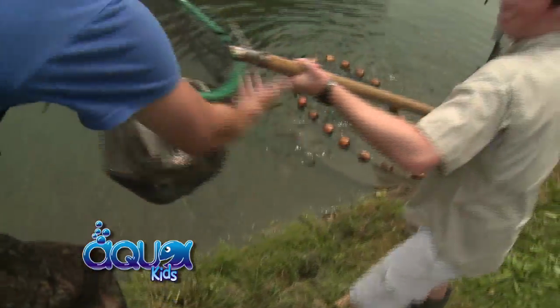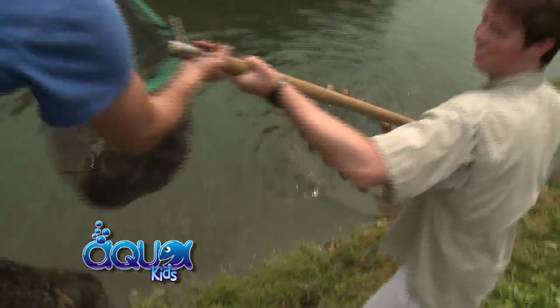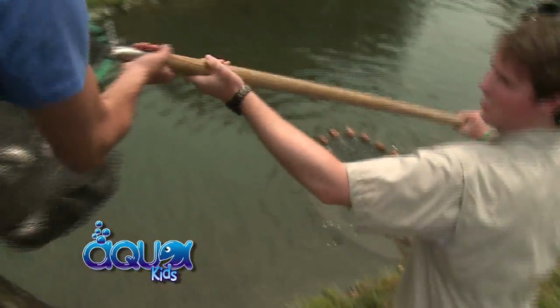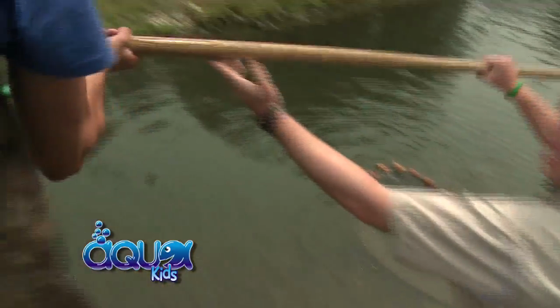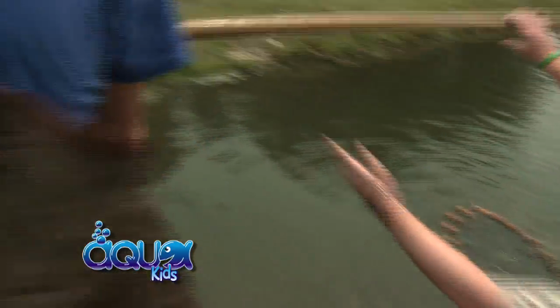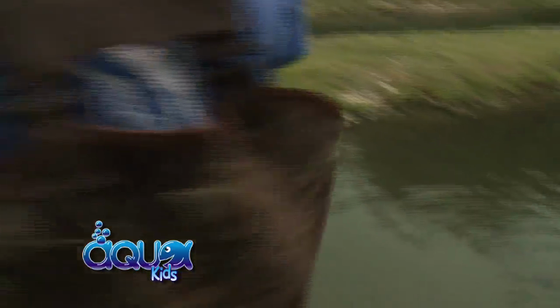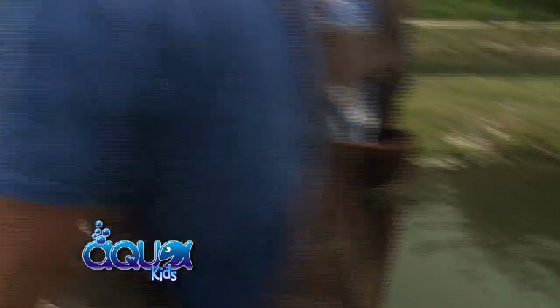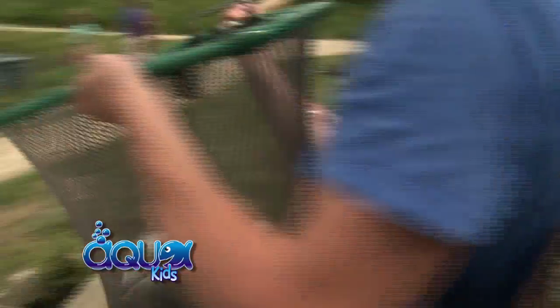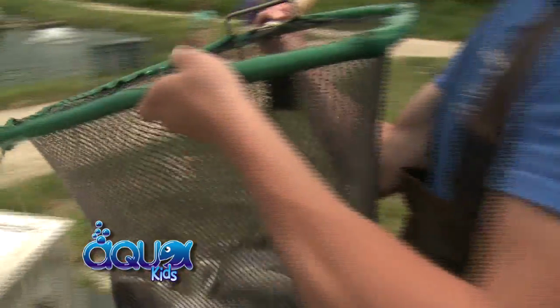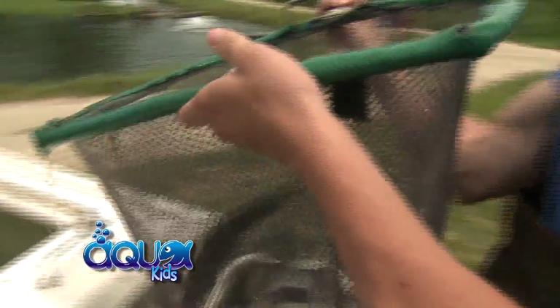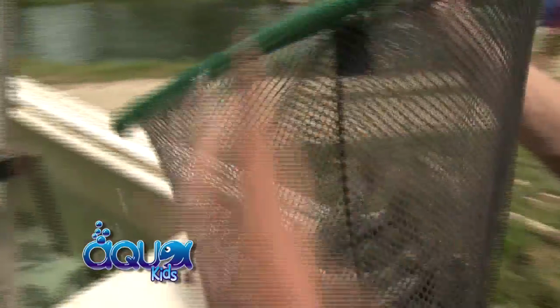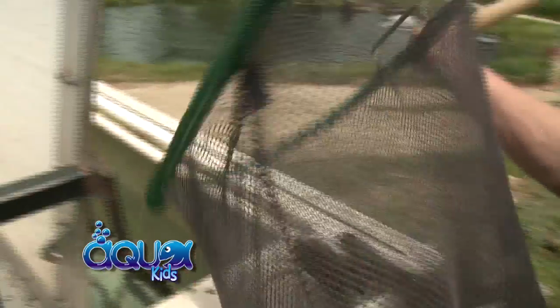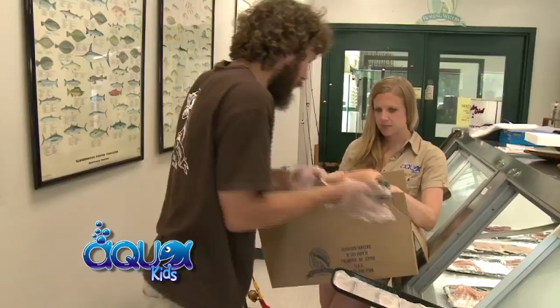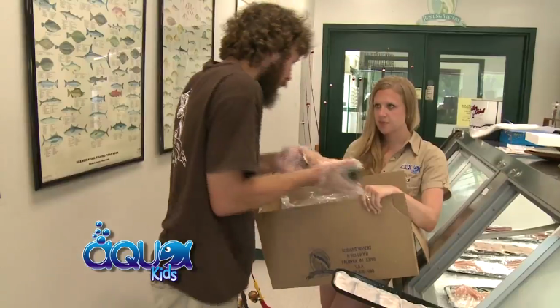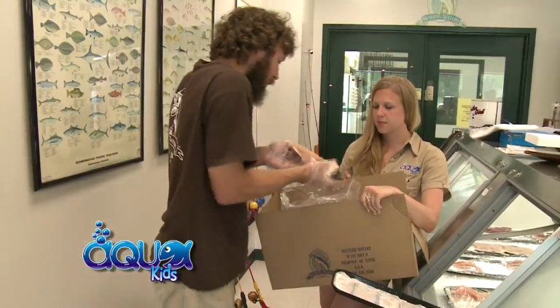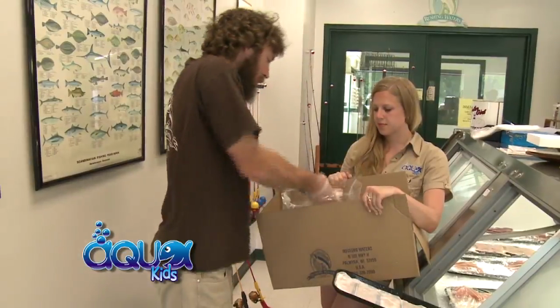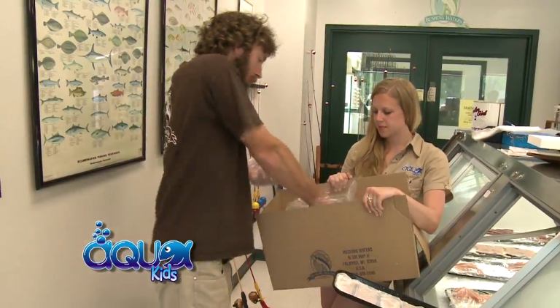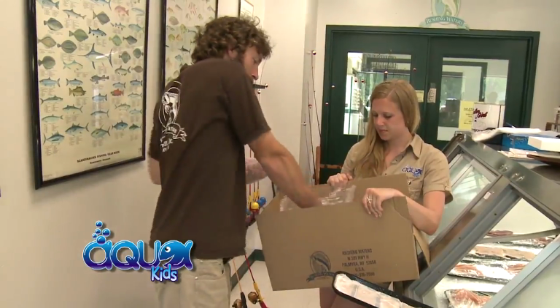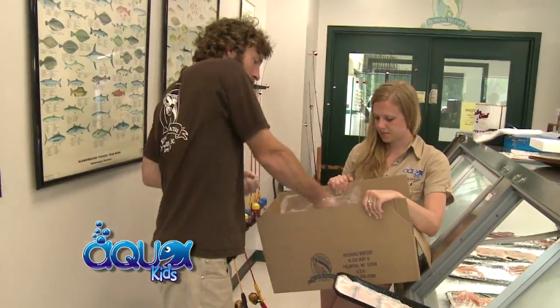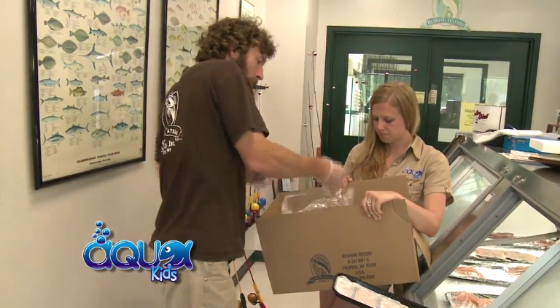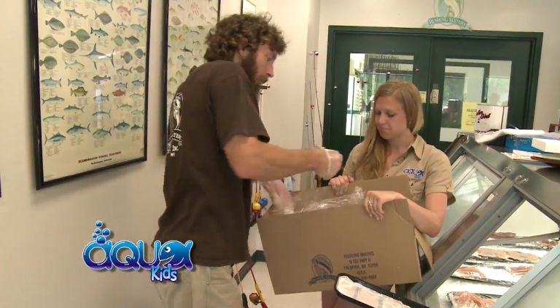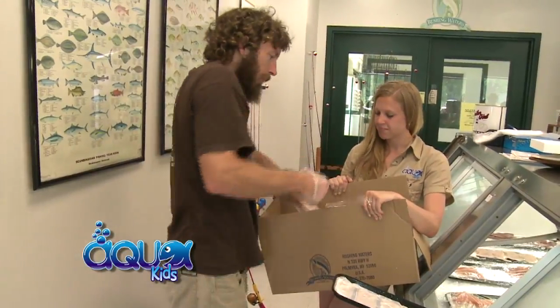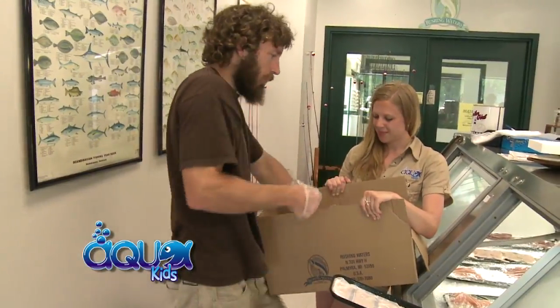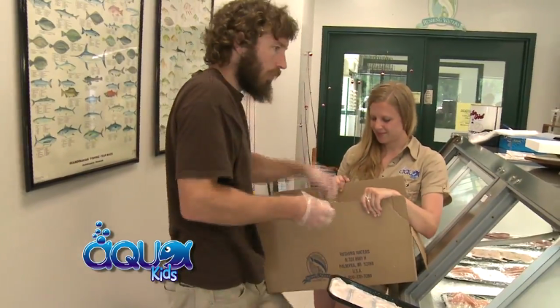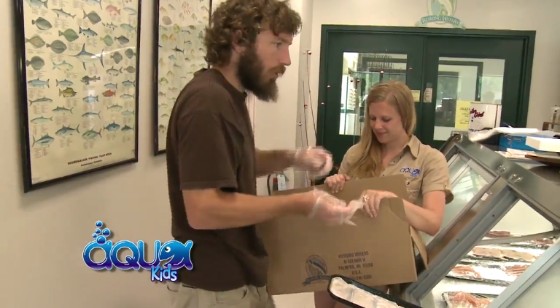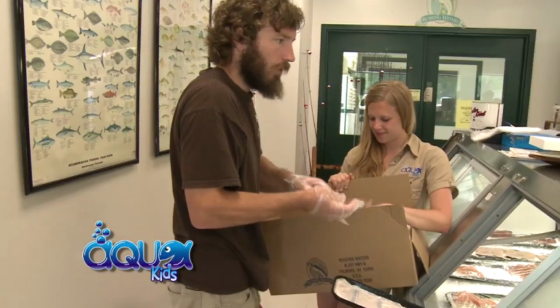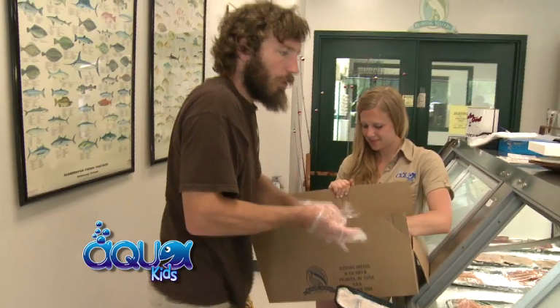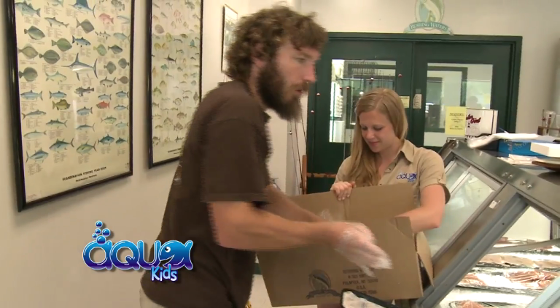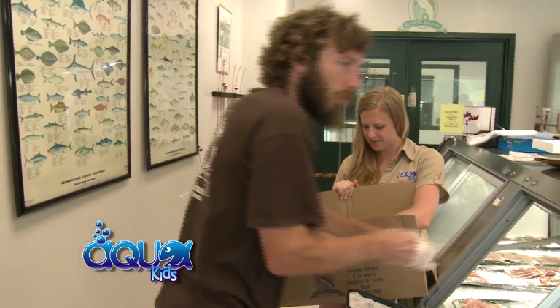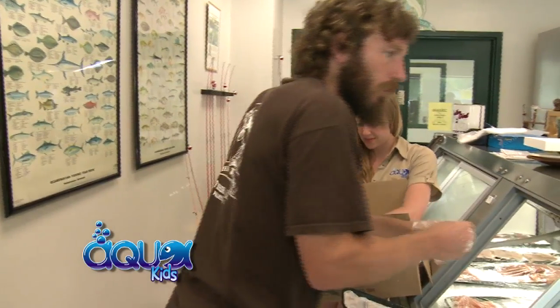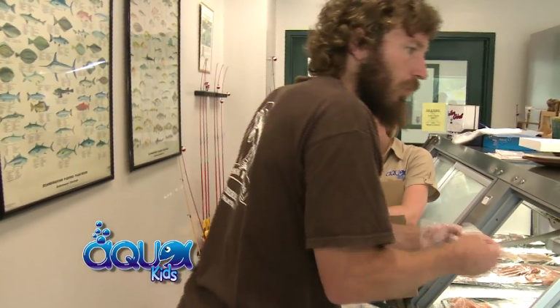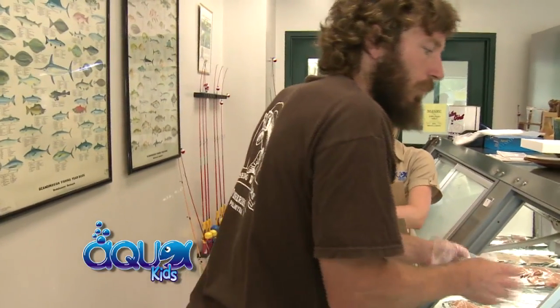After loading up the truck, I helped Drew package up some rainbow trout and headed off to Dirk's Fish and Gourmet Shop to cook dinner.